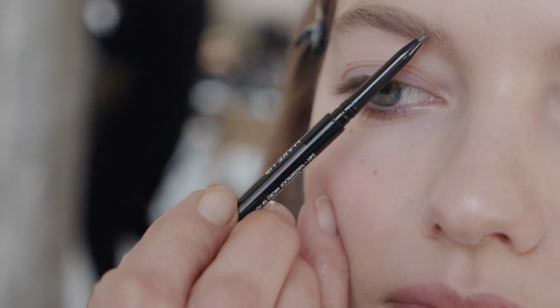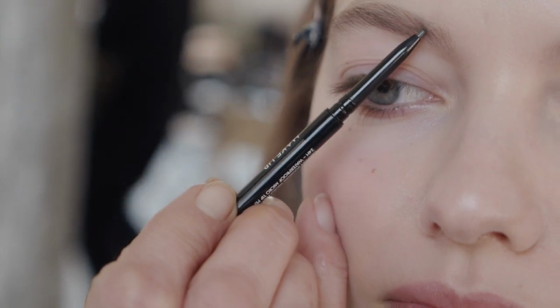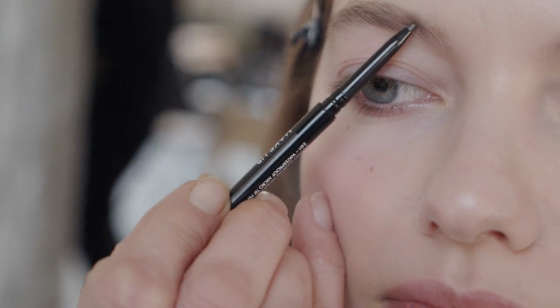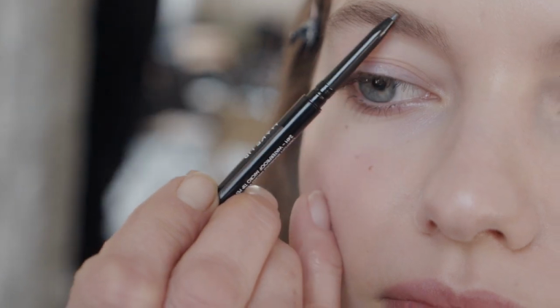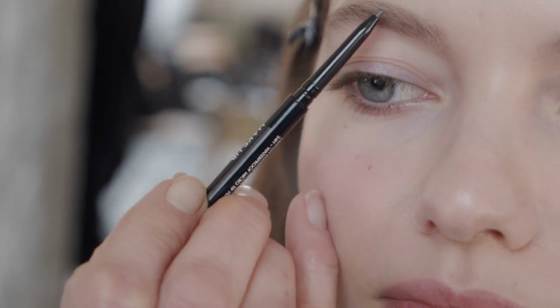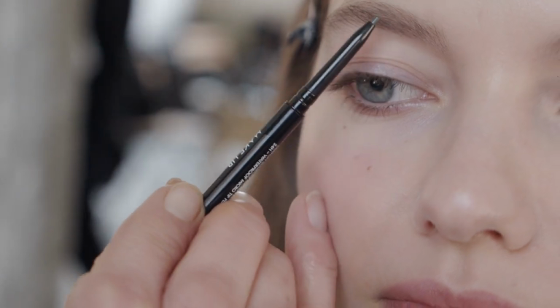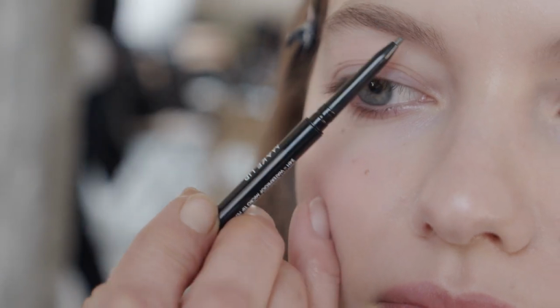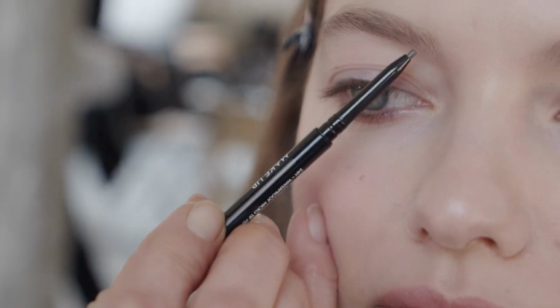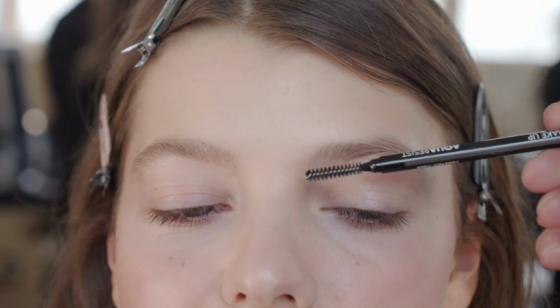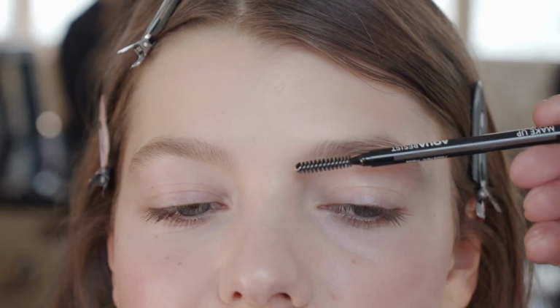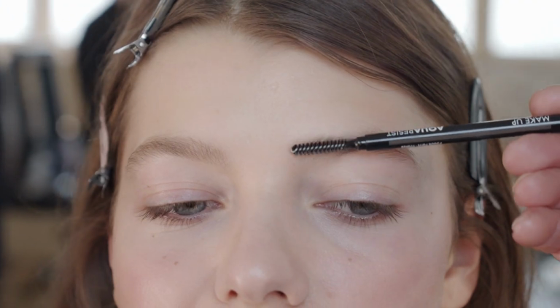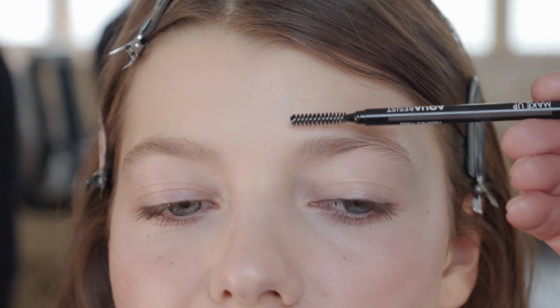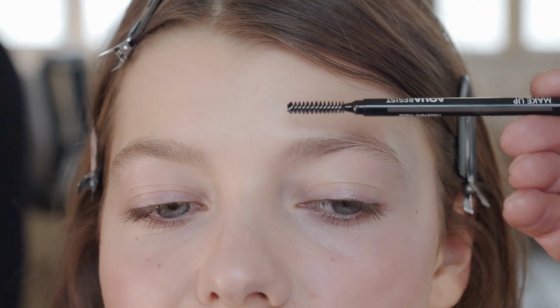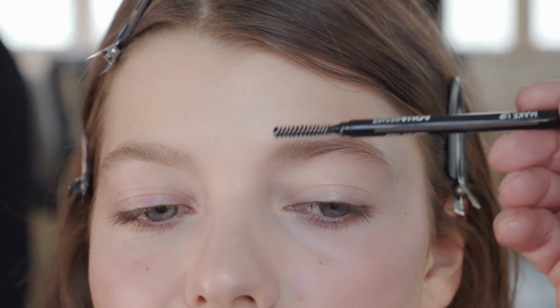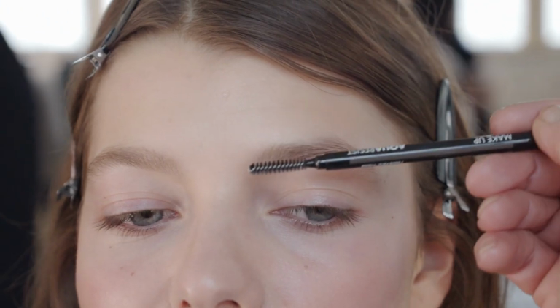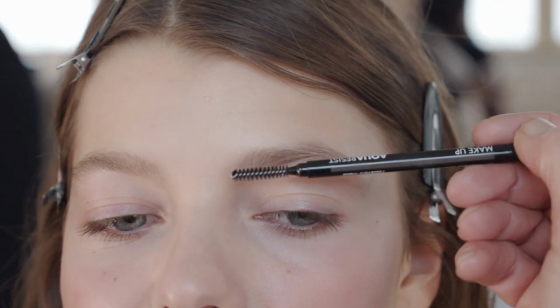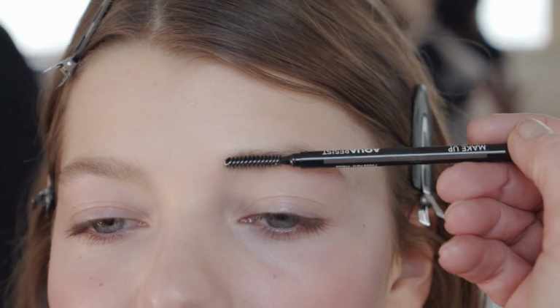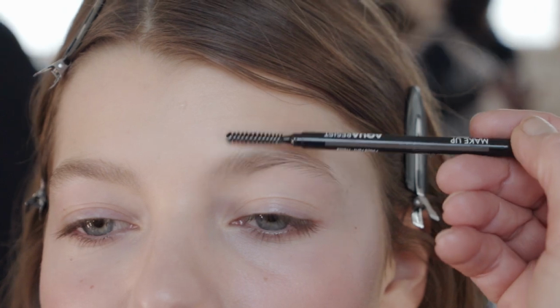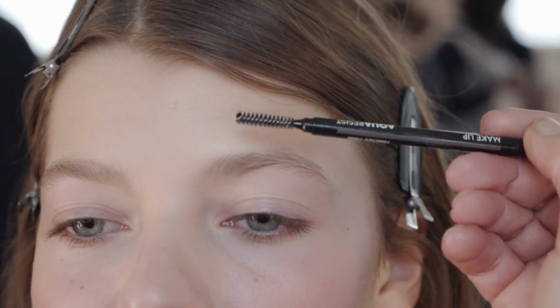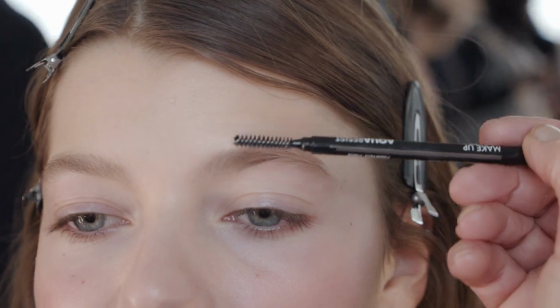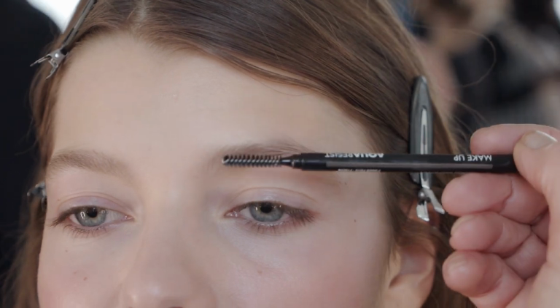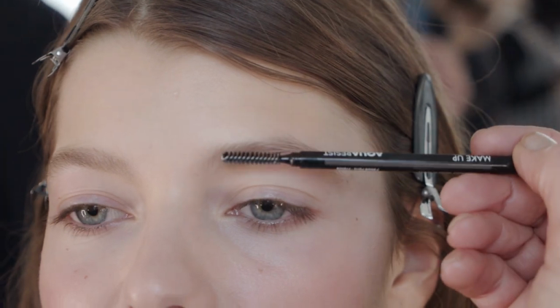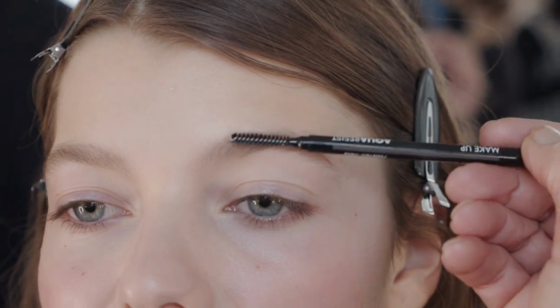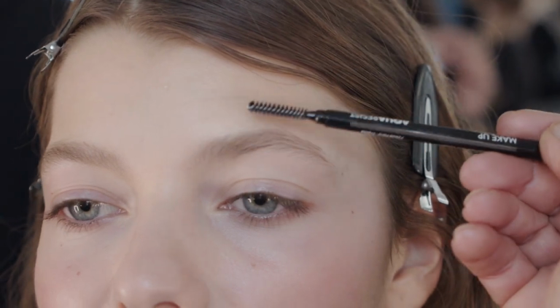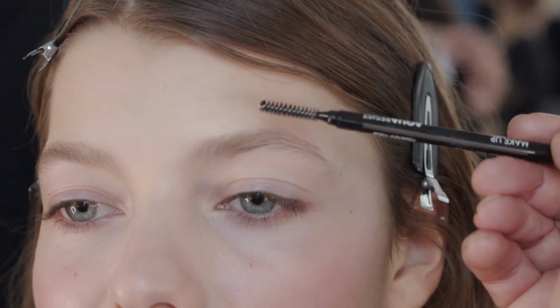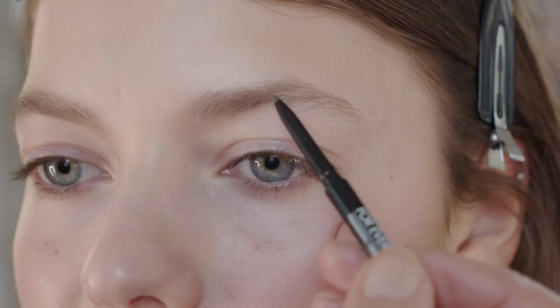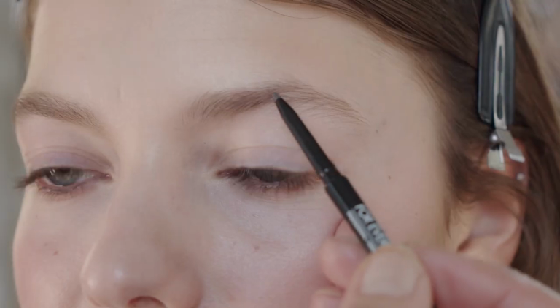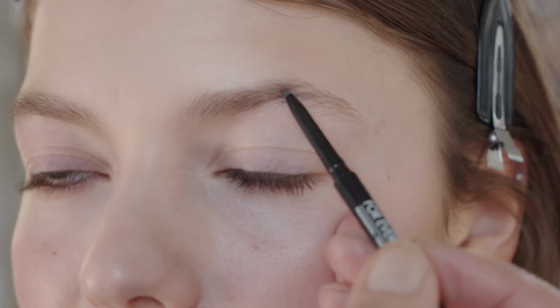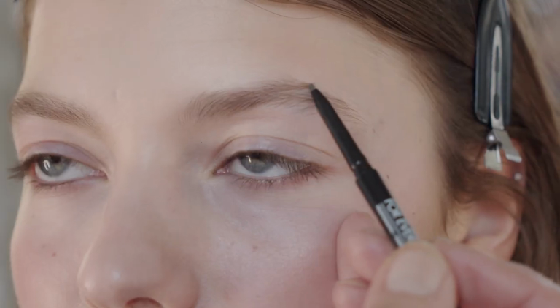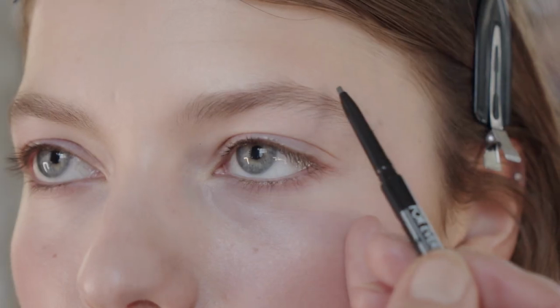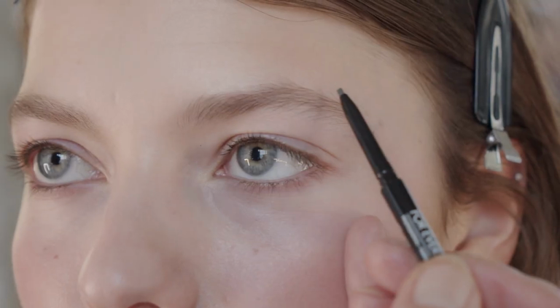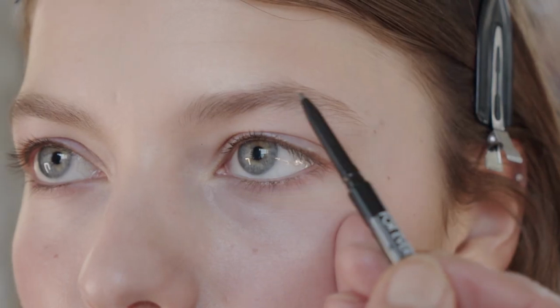Then we're taking the Aqua Resist Brow Definer, brushing up their brows, keeping them very high and very fresh.